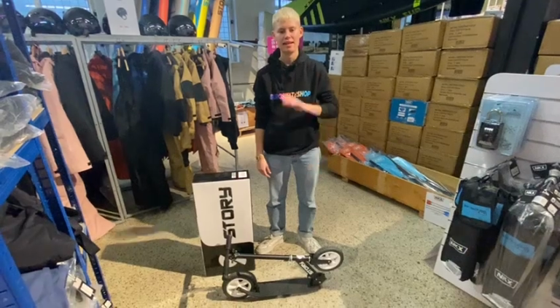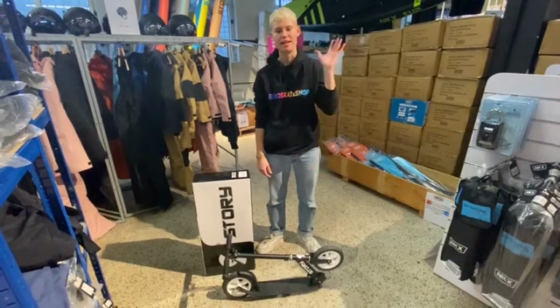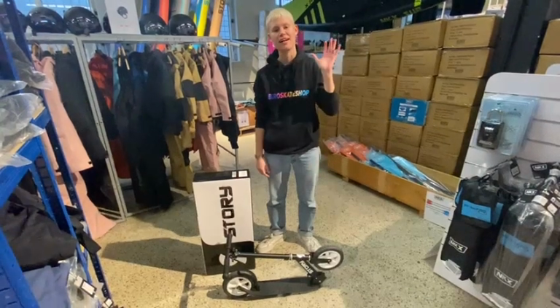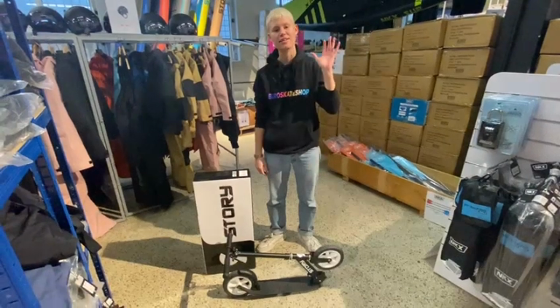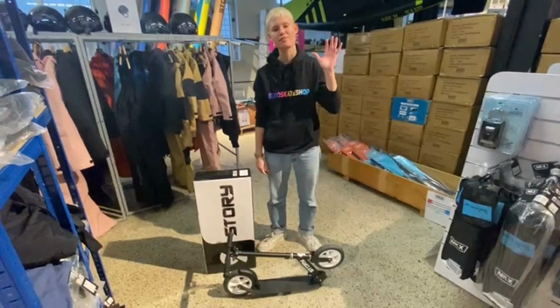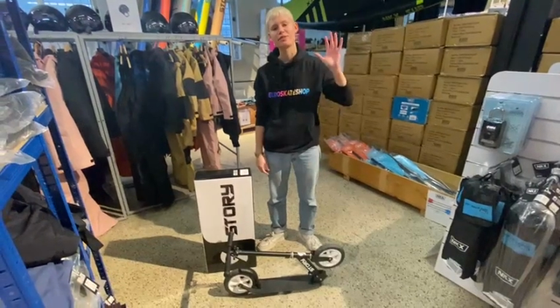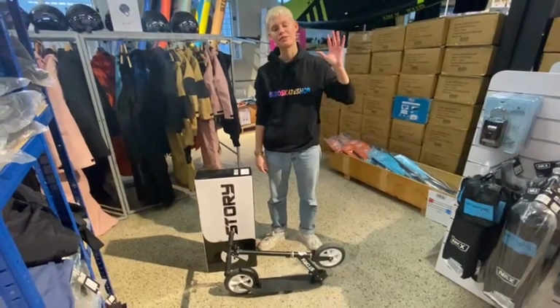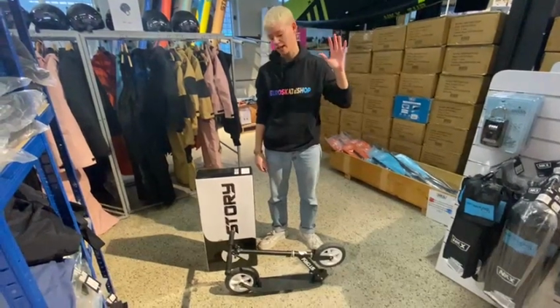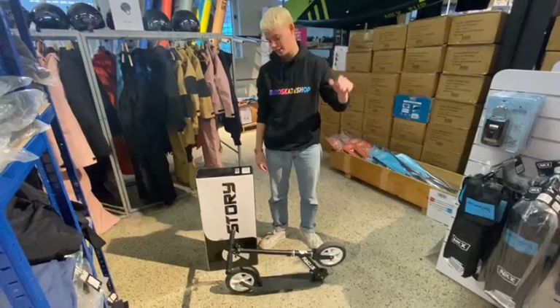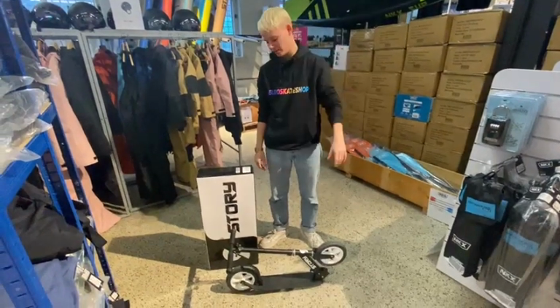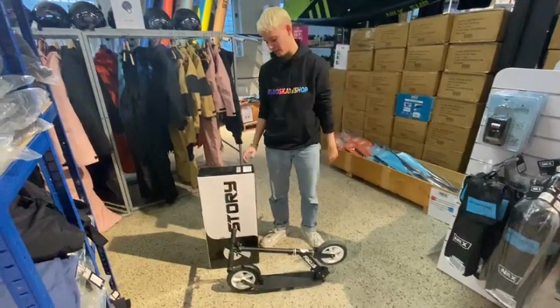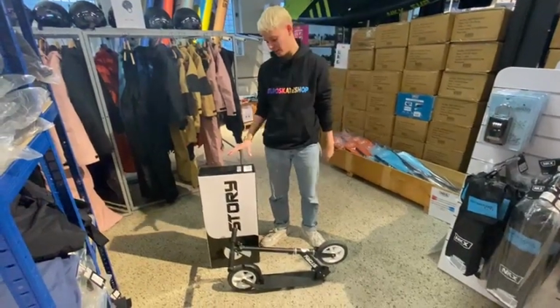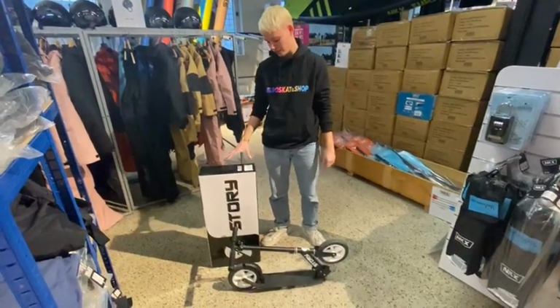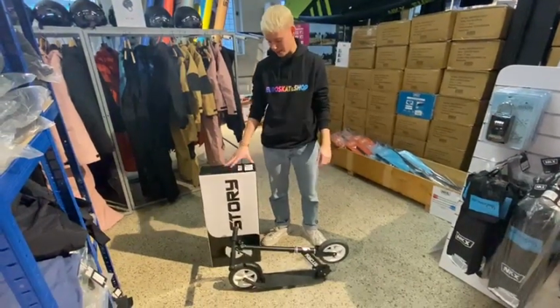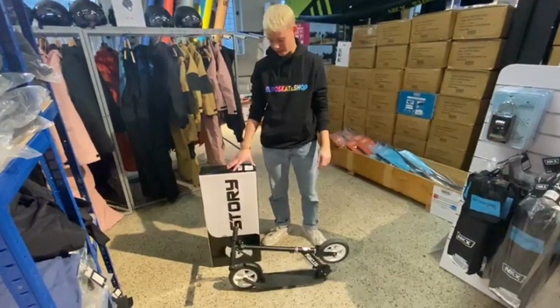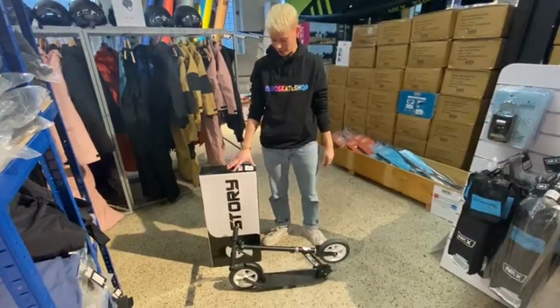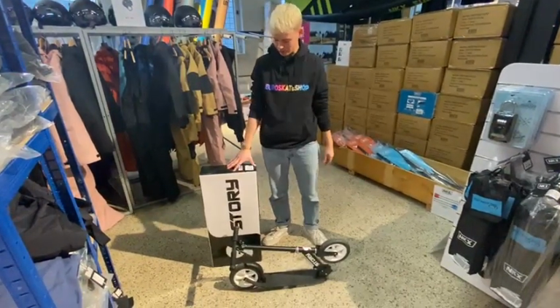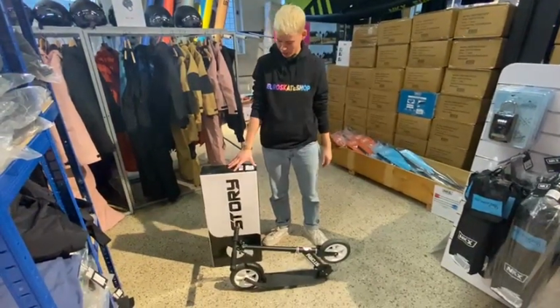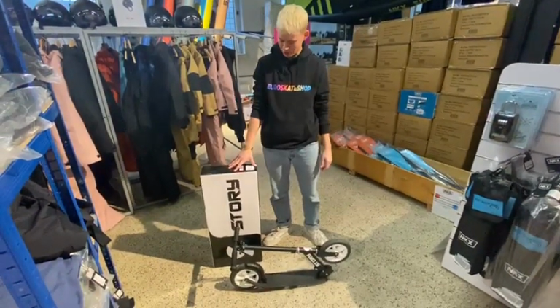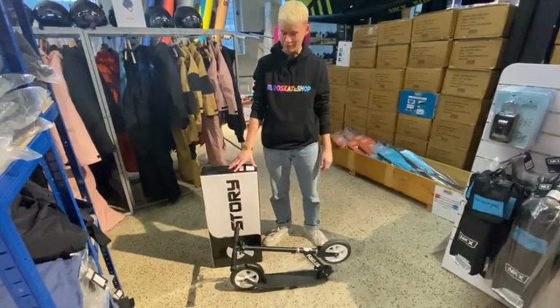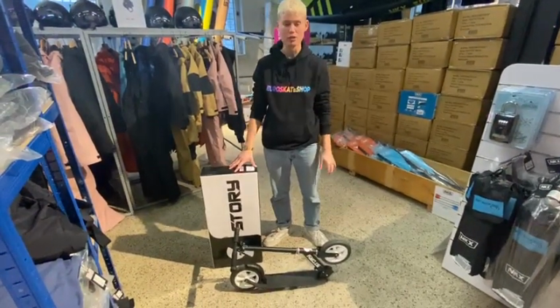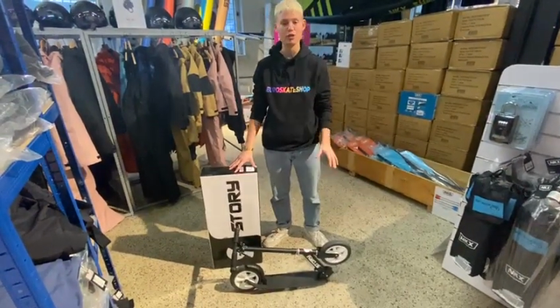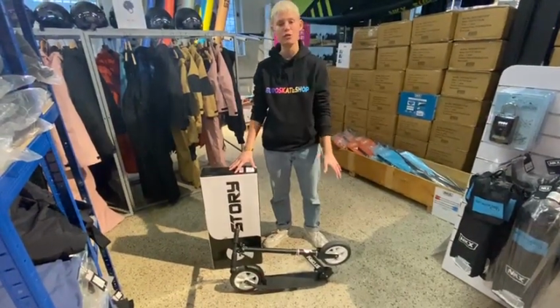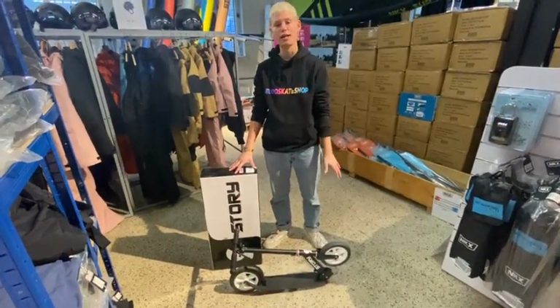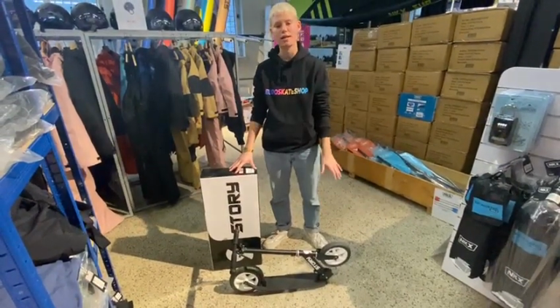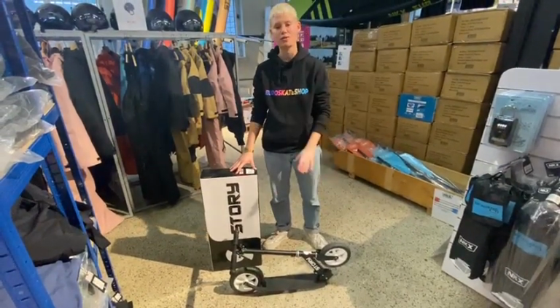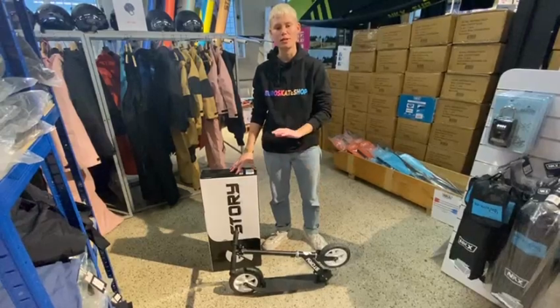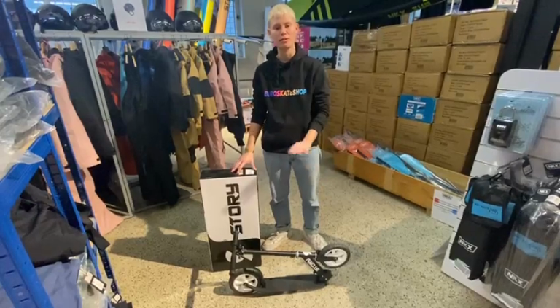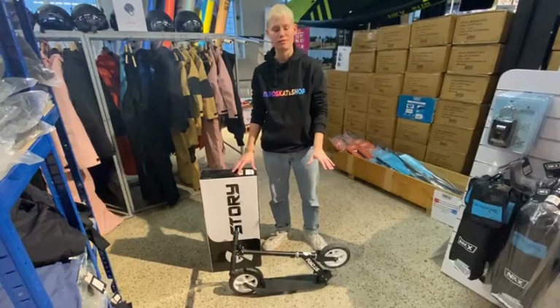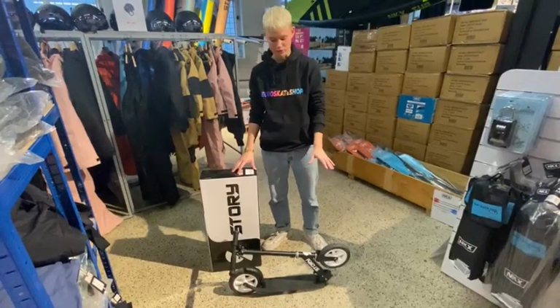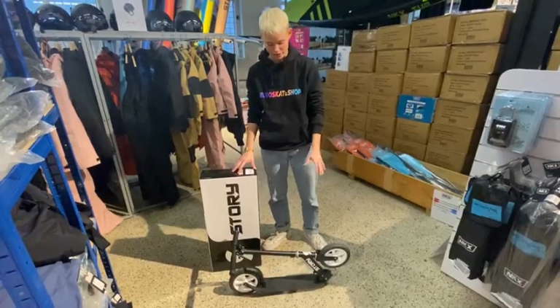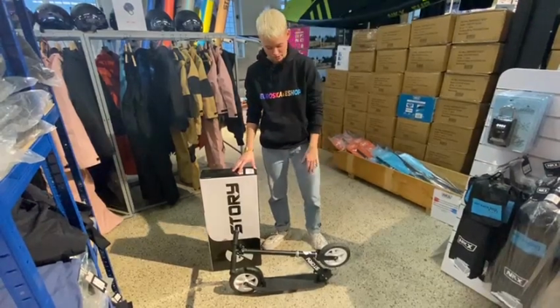Hey guys from Euro Skate Shop. I'm here with the Civic Comfort Scooter. I'm going to show you guys how to assemble it very easy.